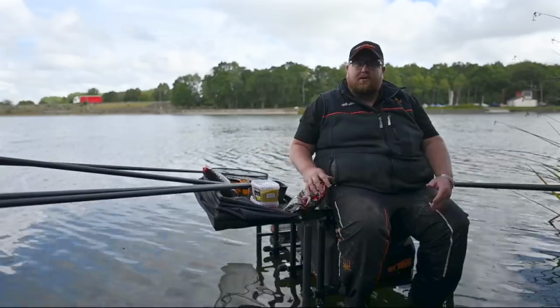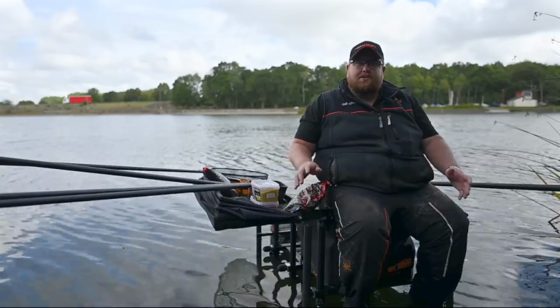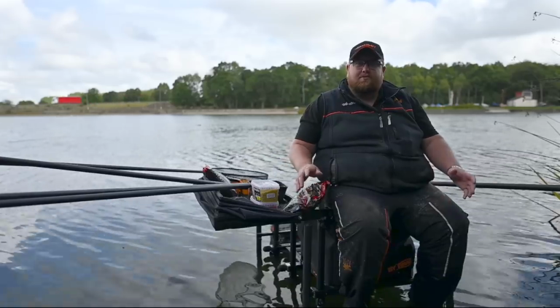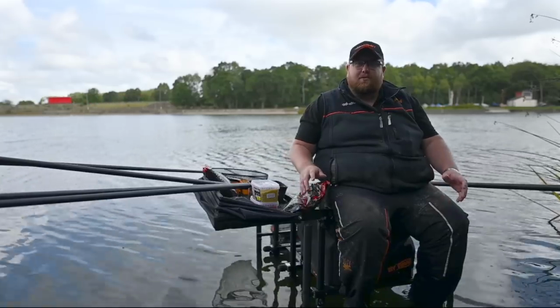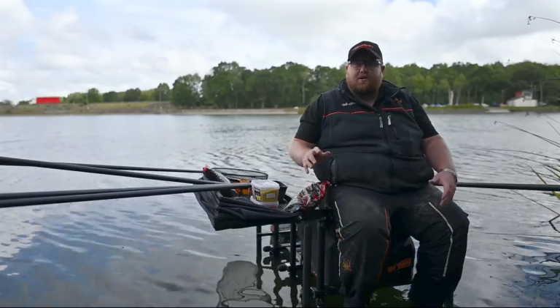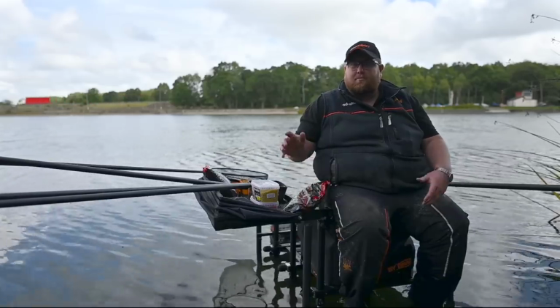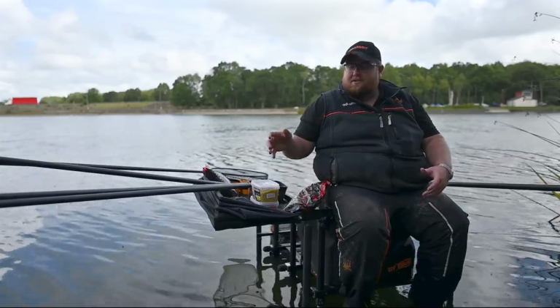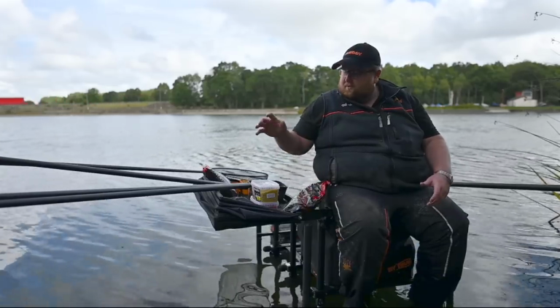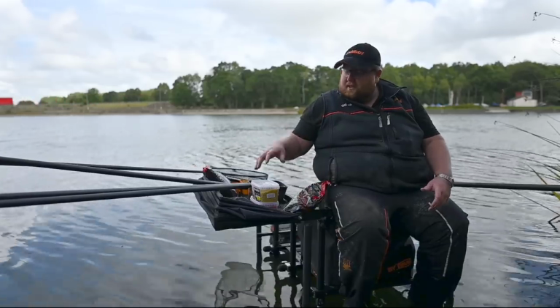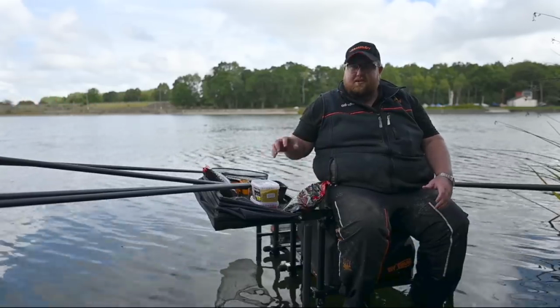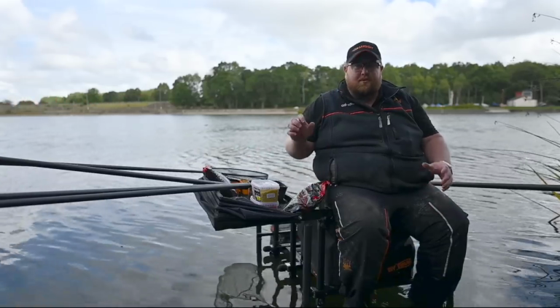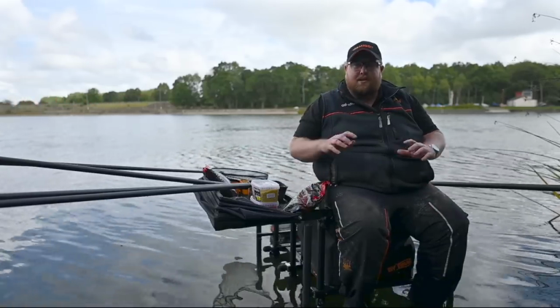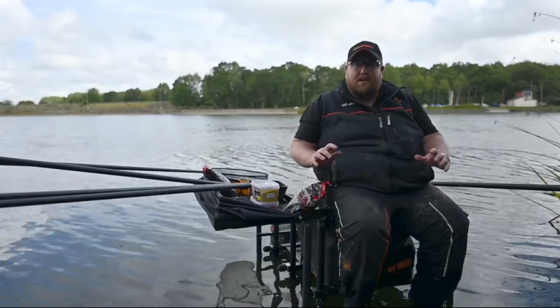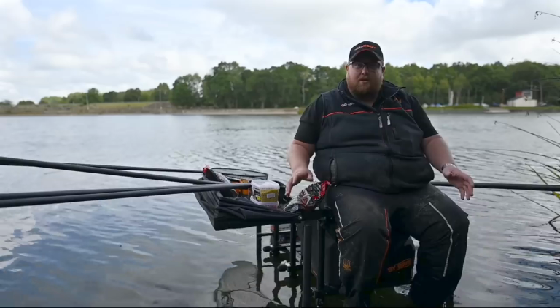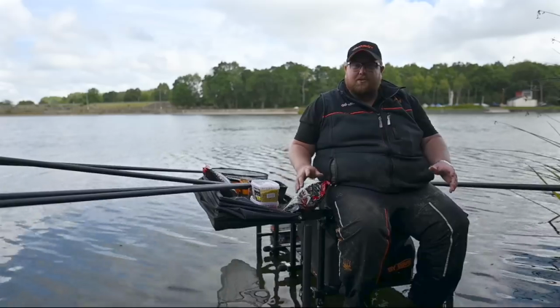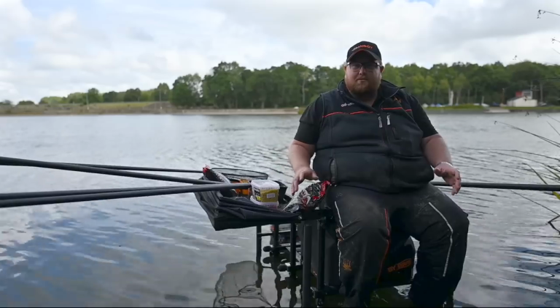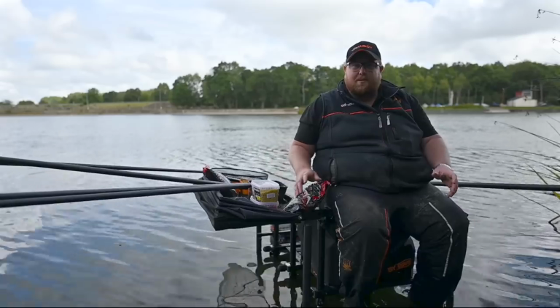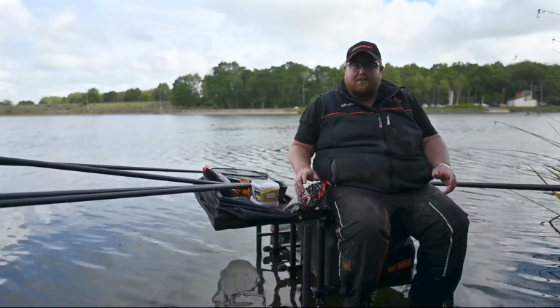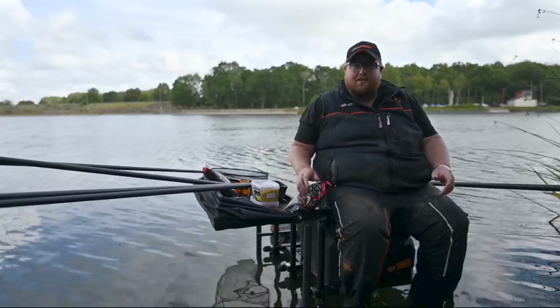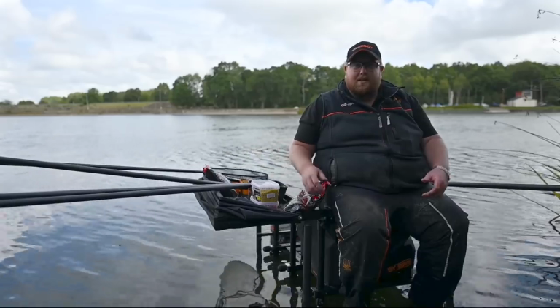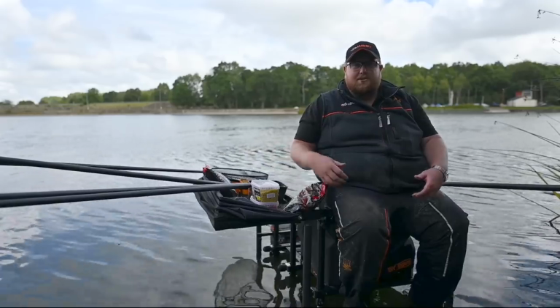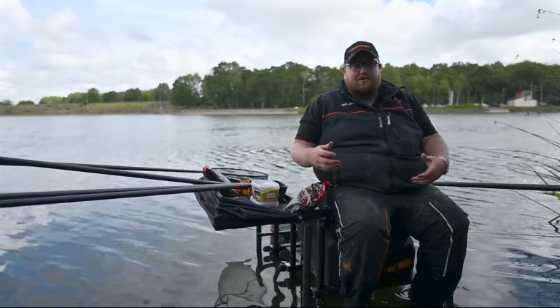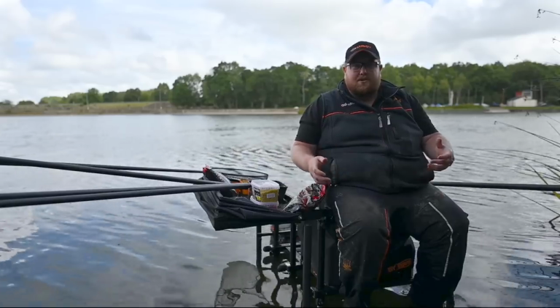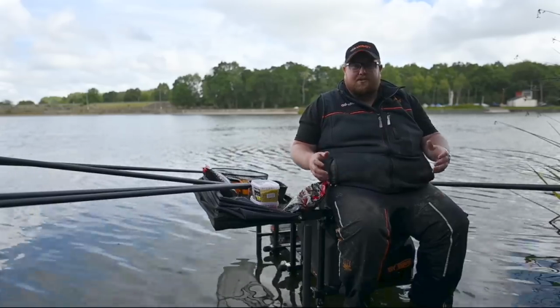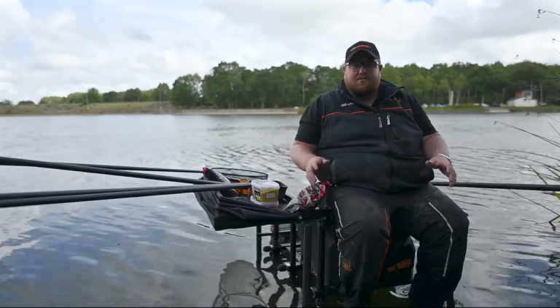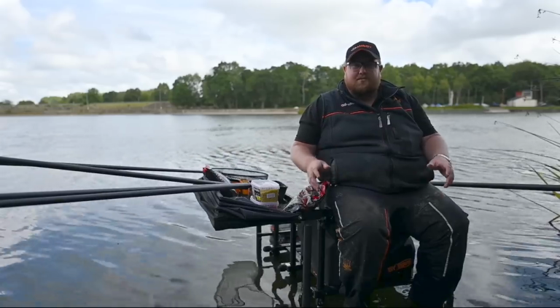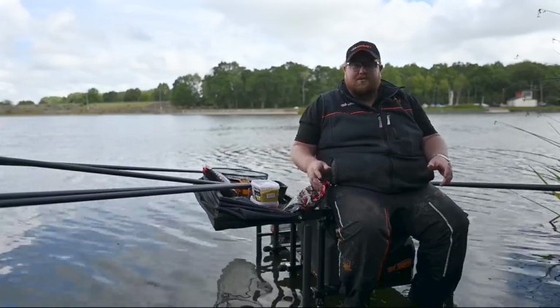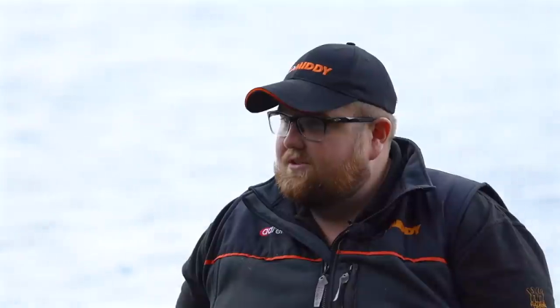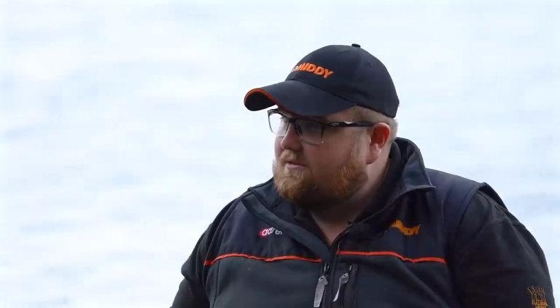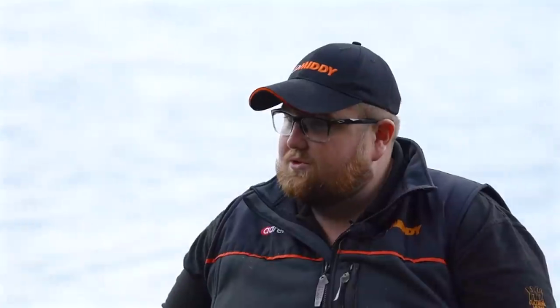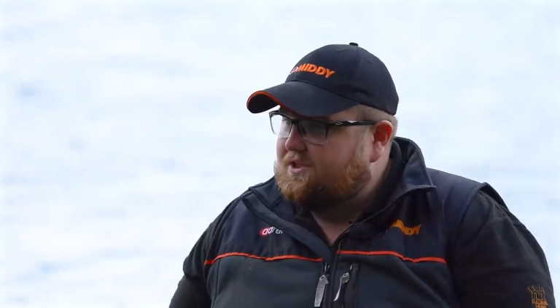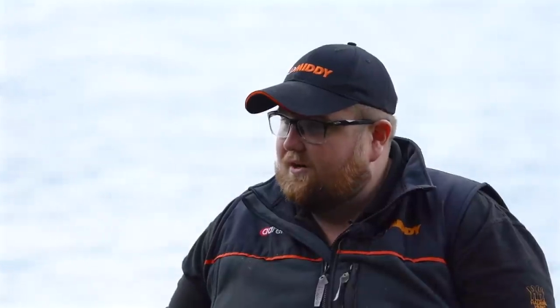Like I've said before, carp anglers are coming here spotting in loads and loads of pellets, so in turn the silverfish are switching over.